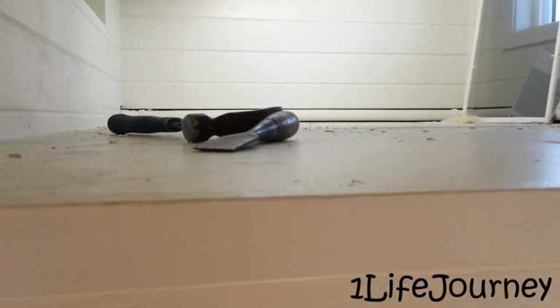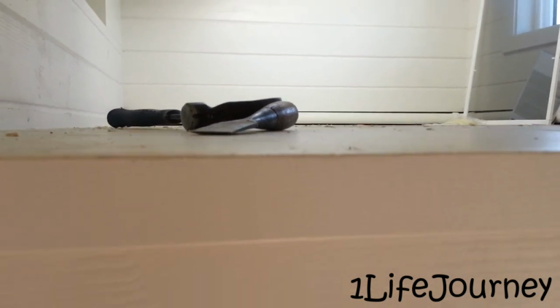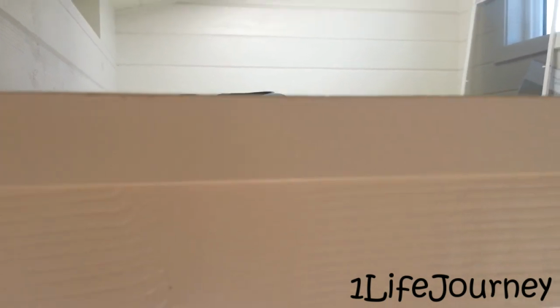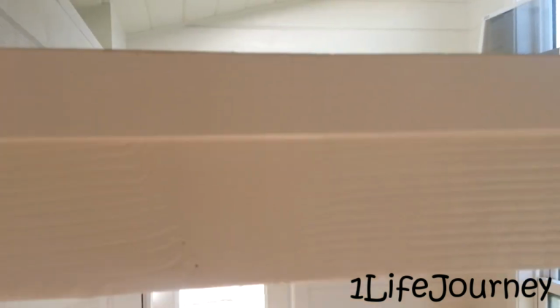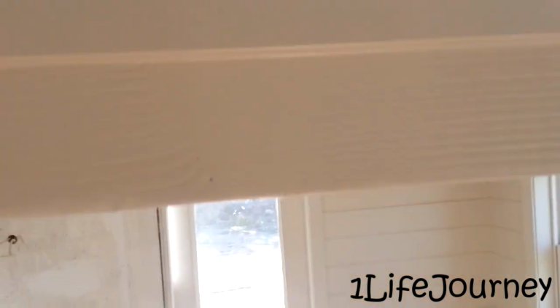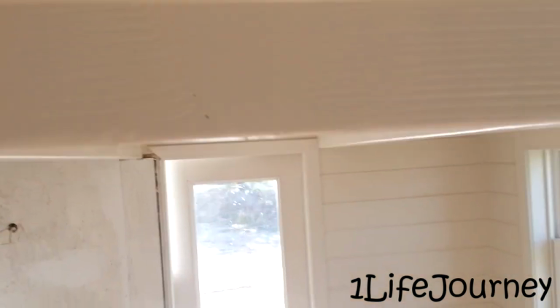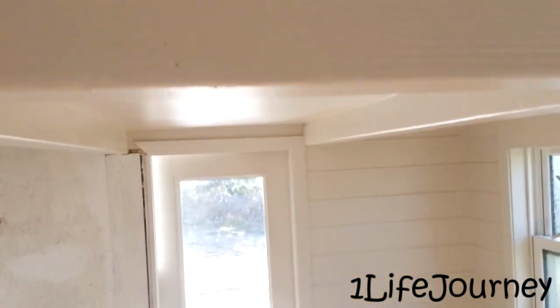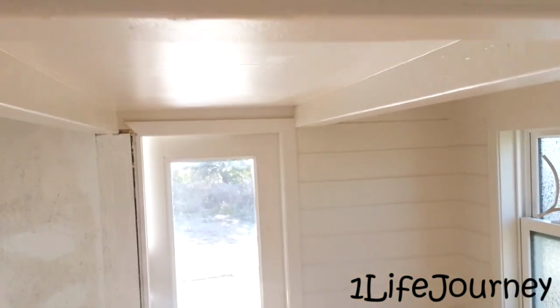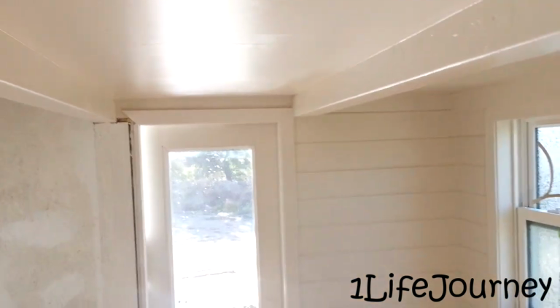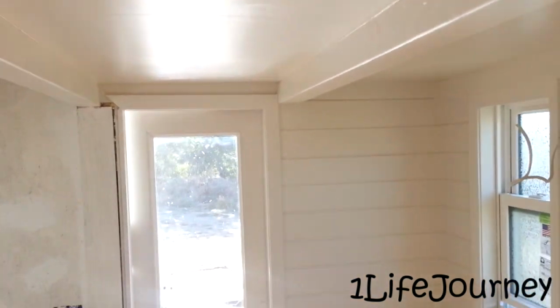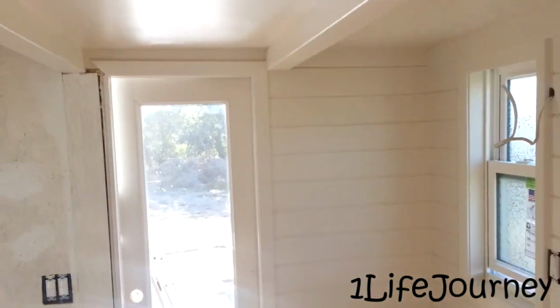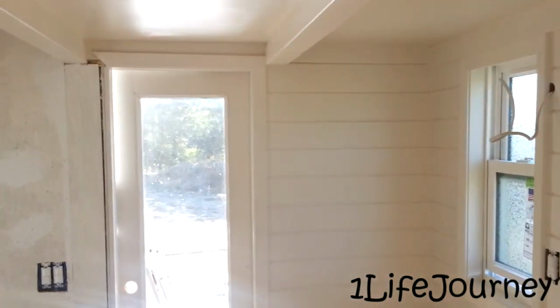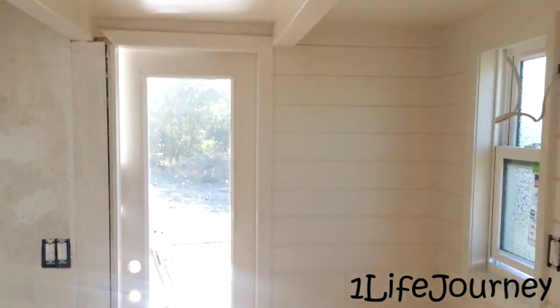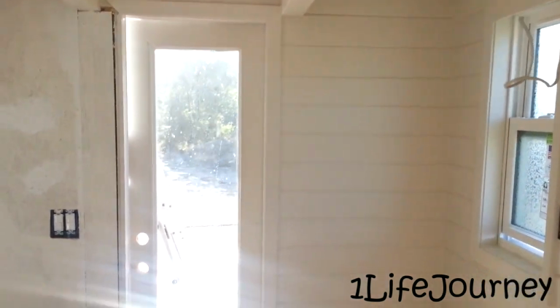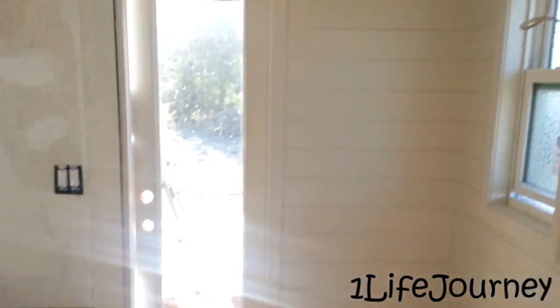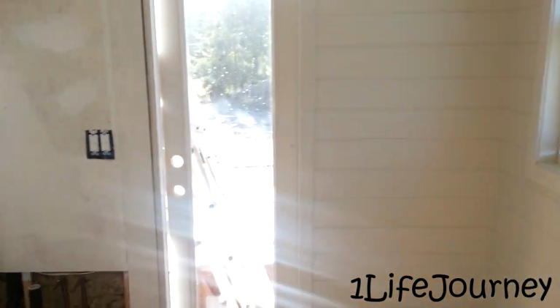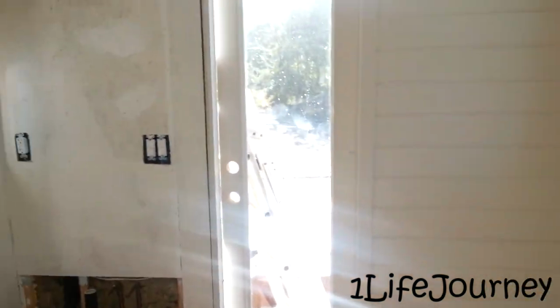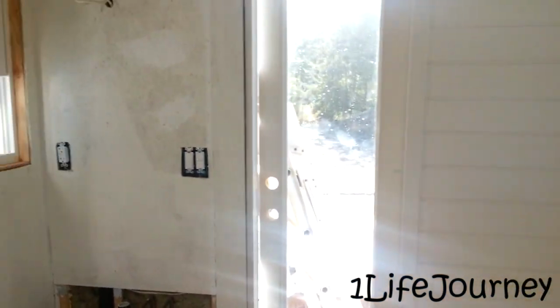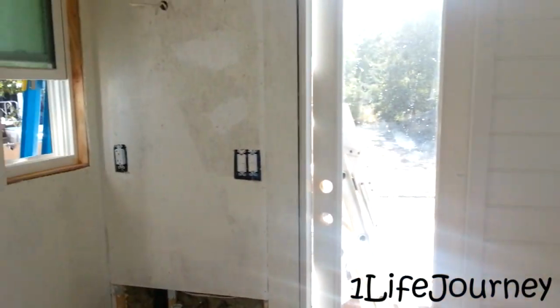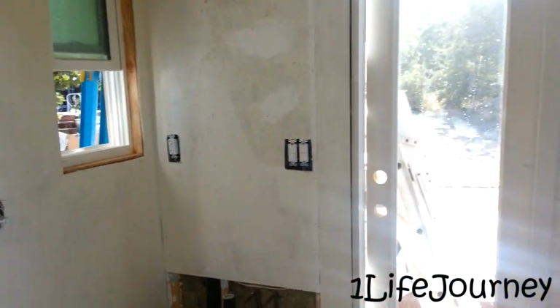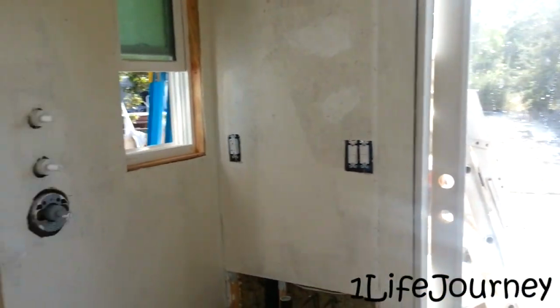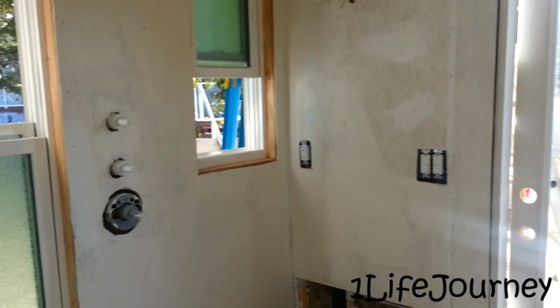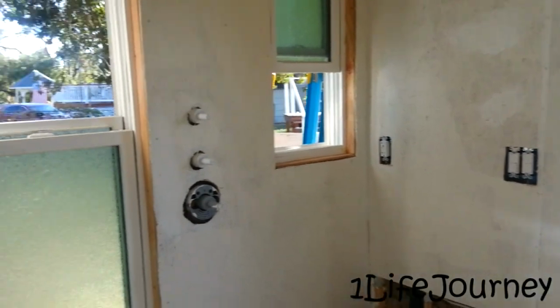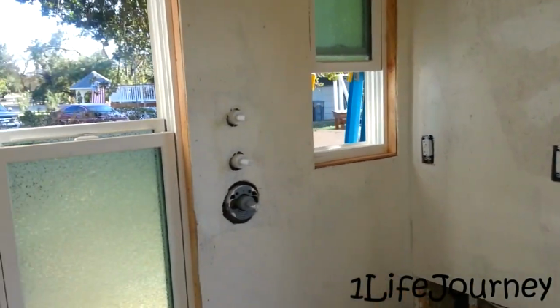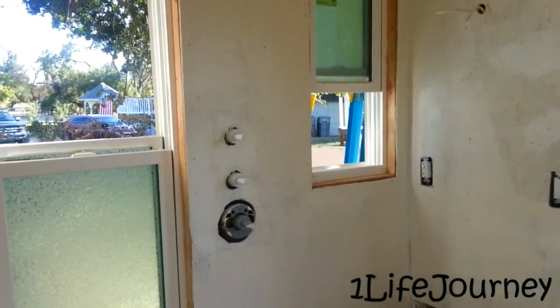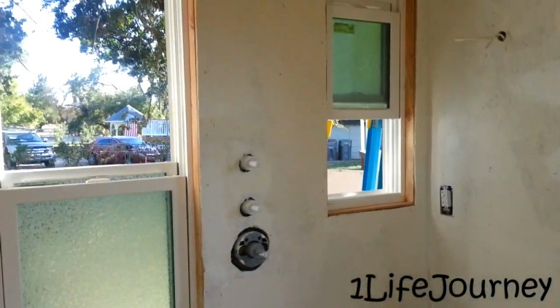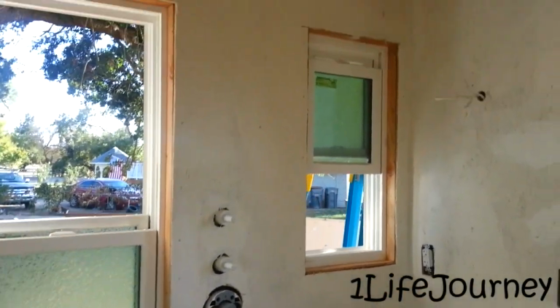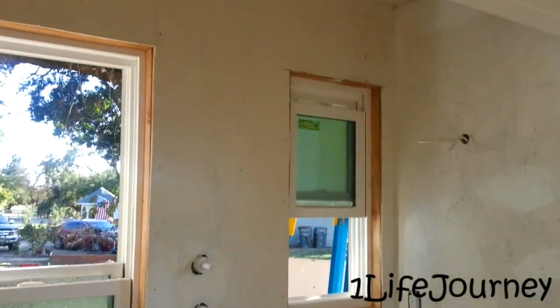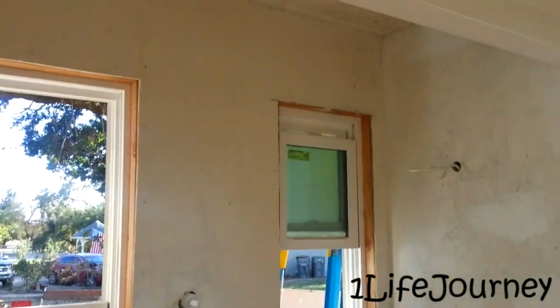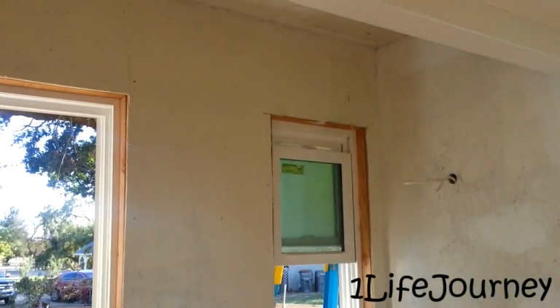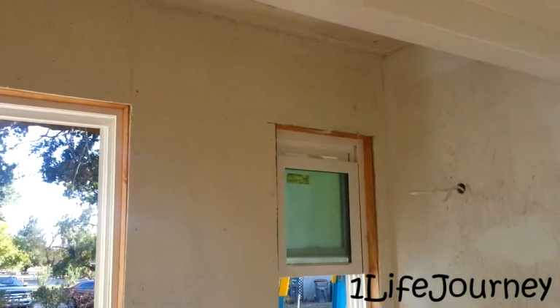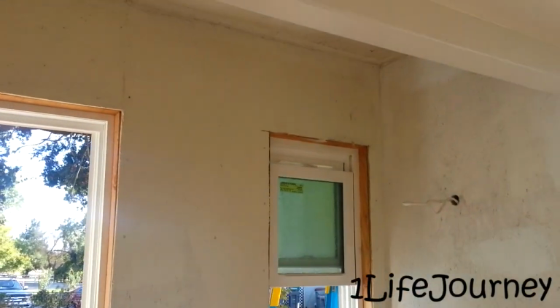We got a whole bunch of footprints on the loft floor from installing the trim work for the skylight, so we're going to have to clean that off and give it a touch-up.